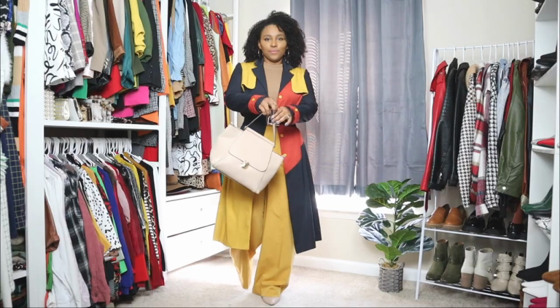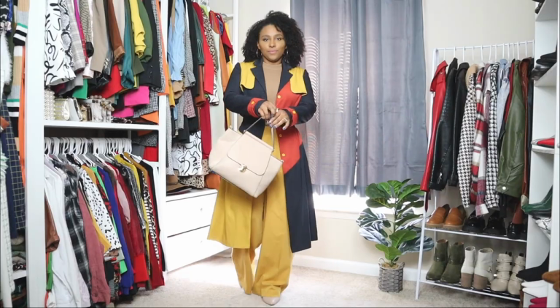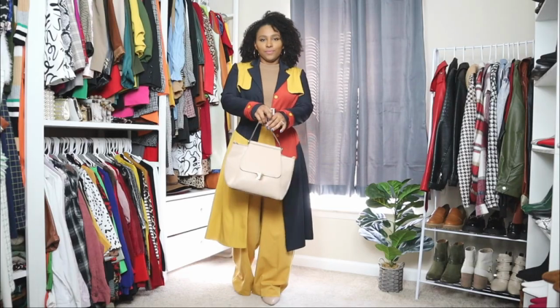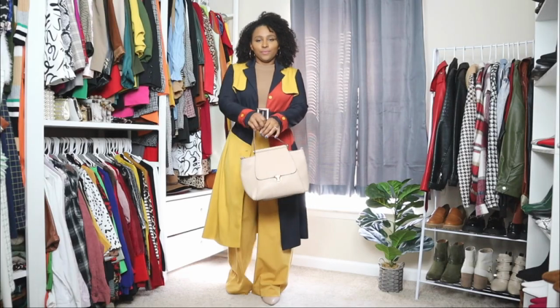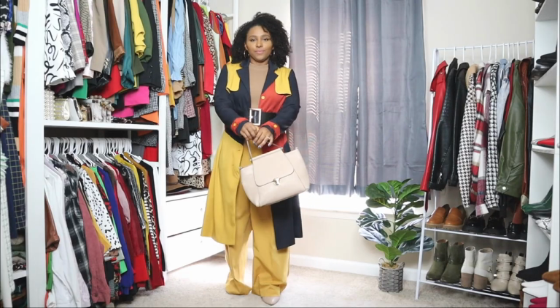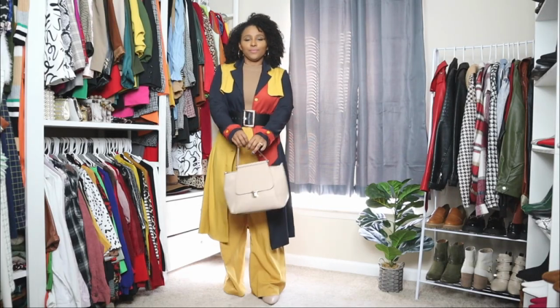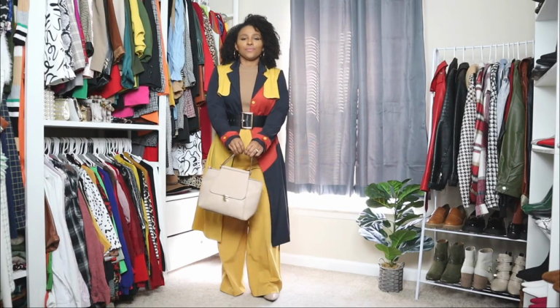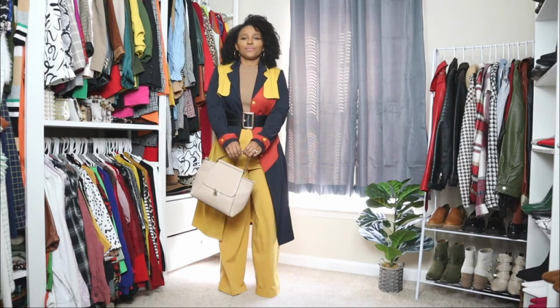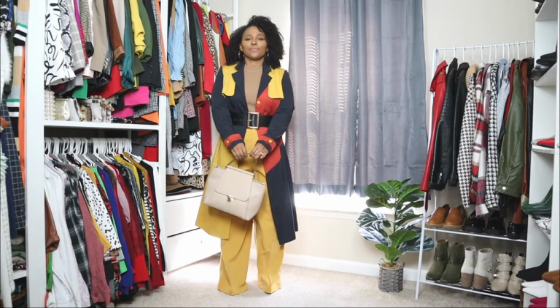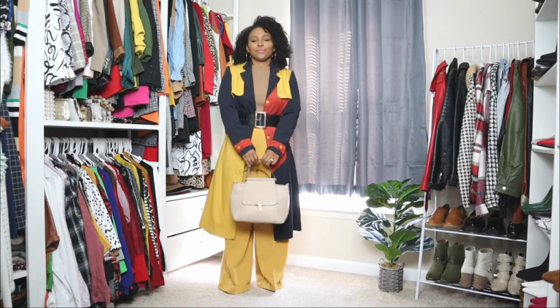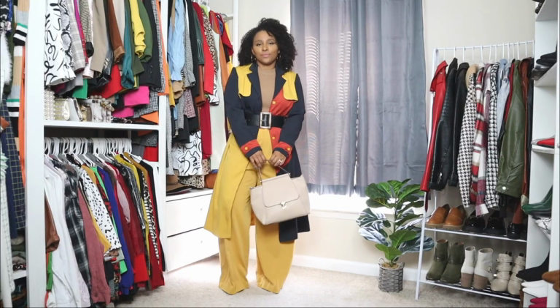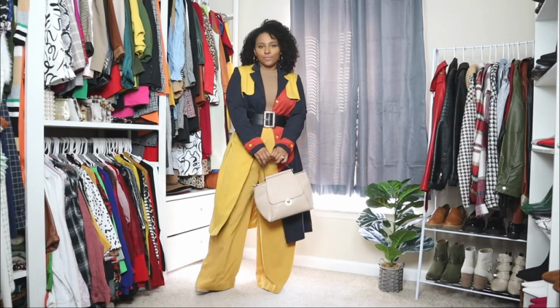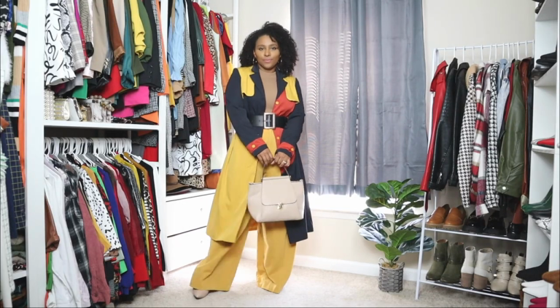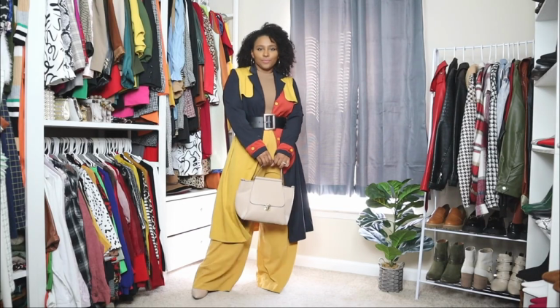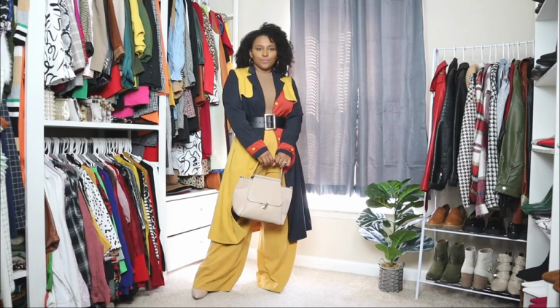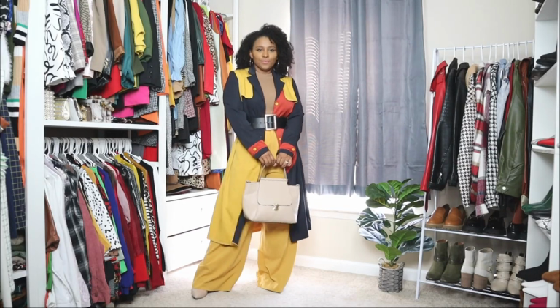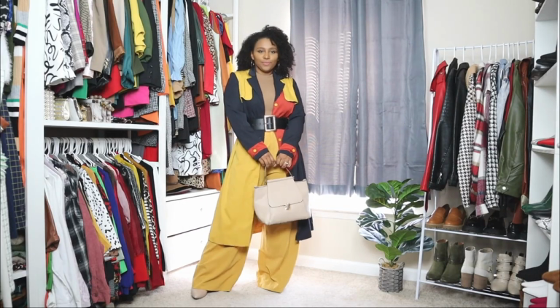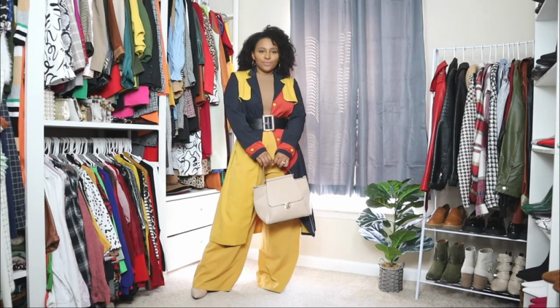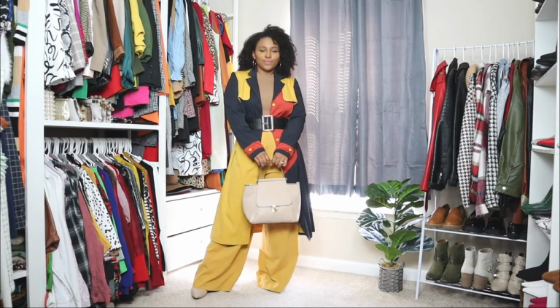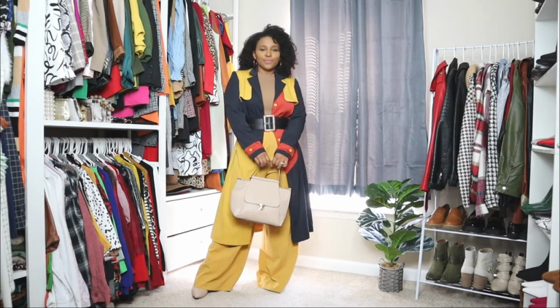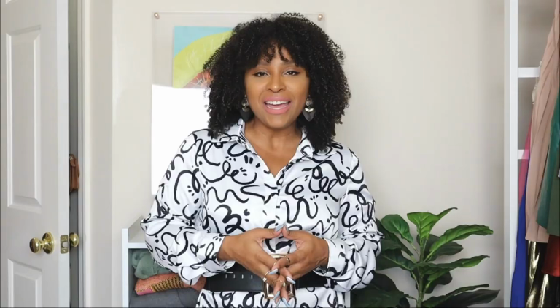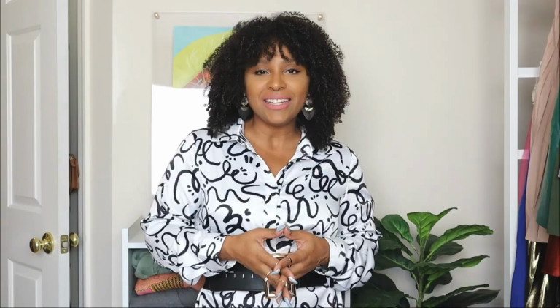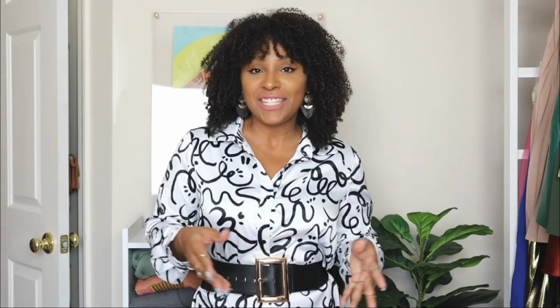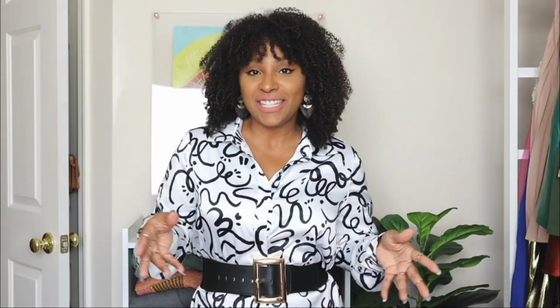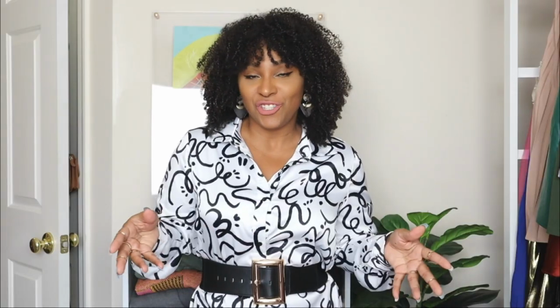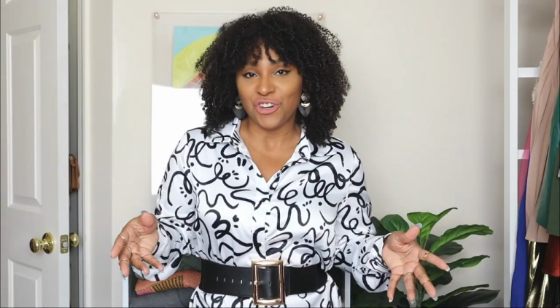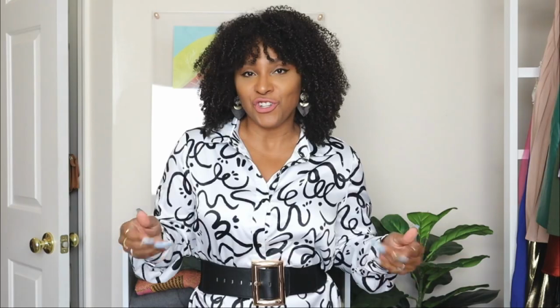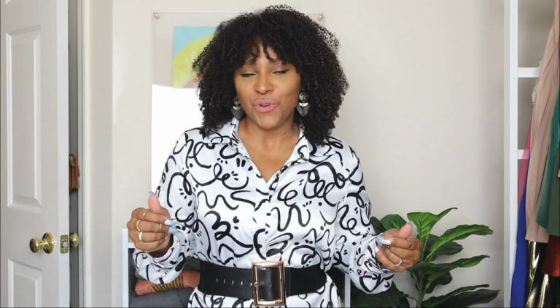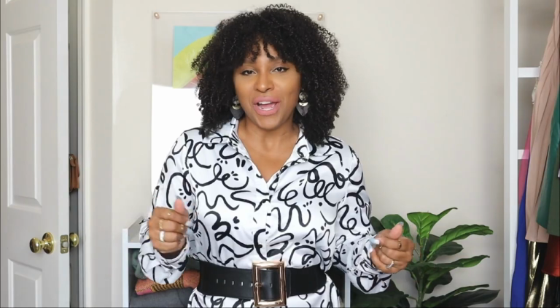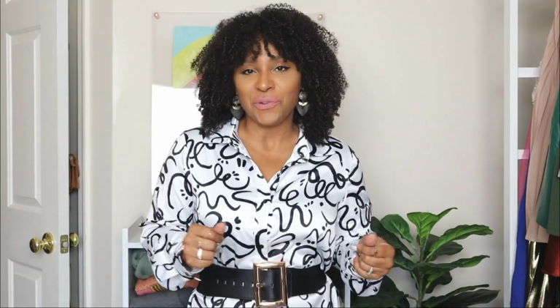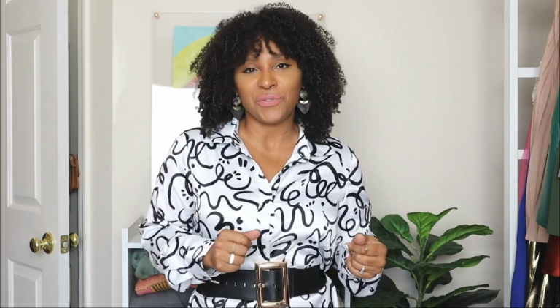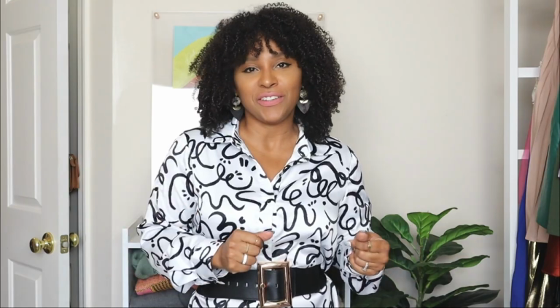Lastly, to finish off the look I'm just adding a nude bag to this trench coat outfit.